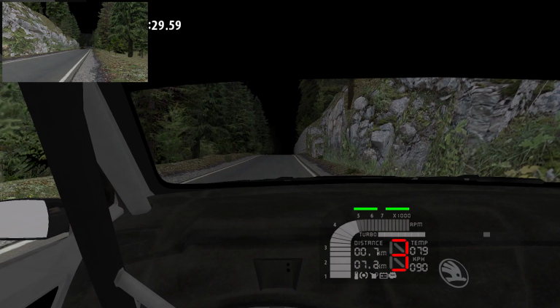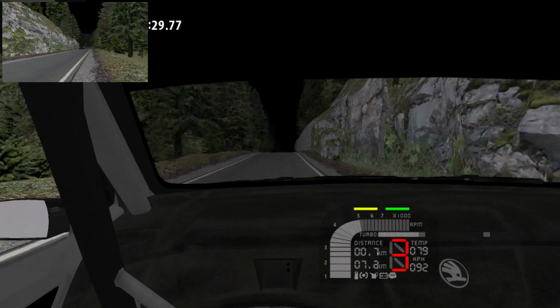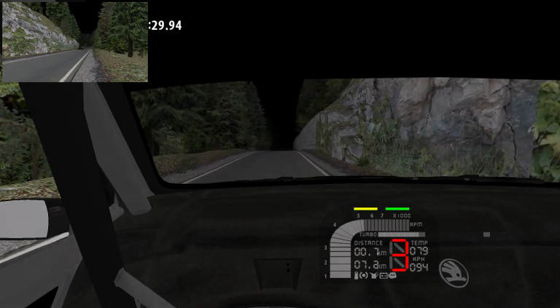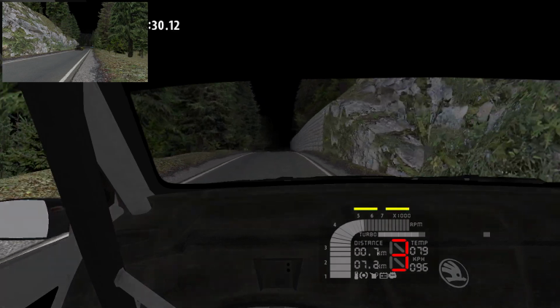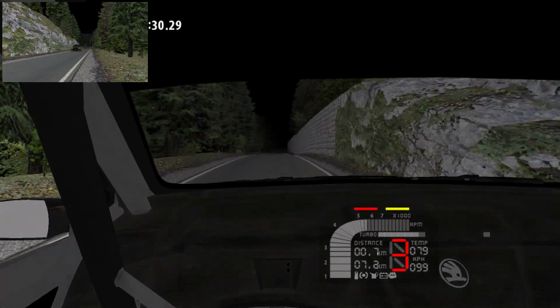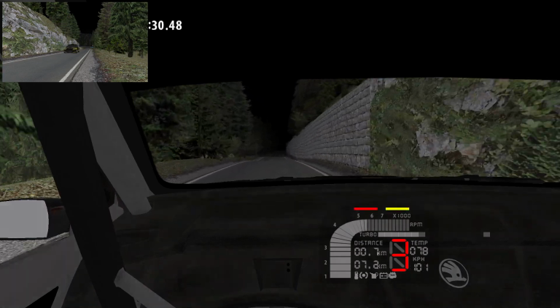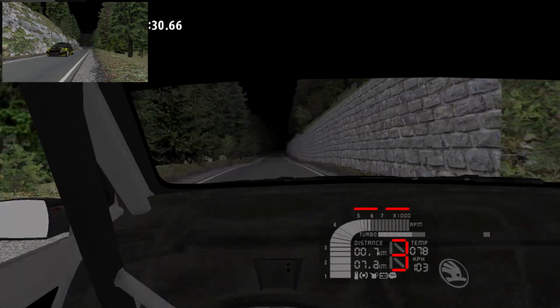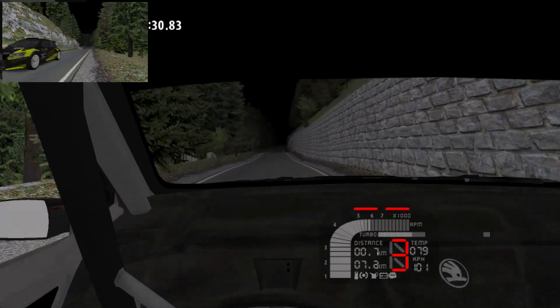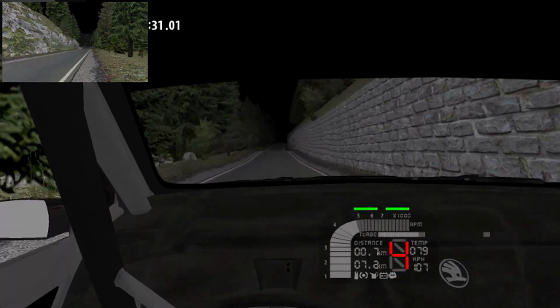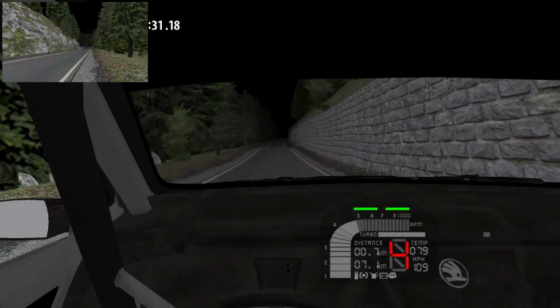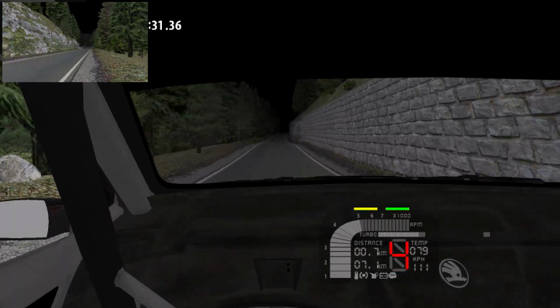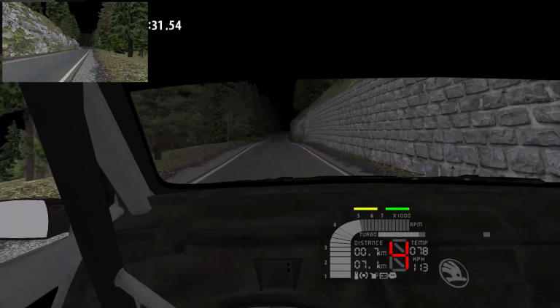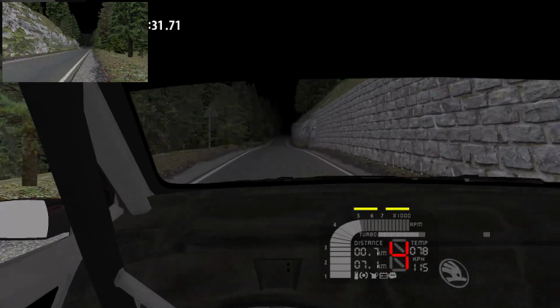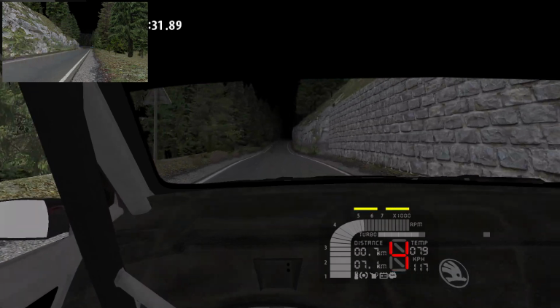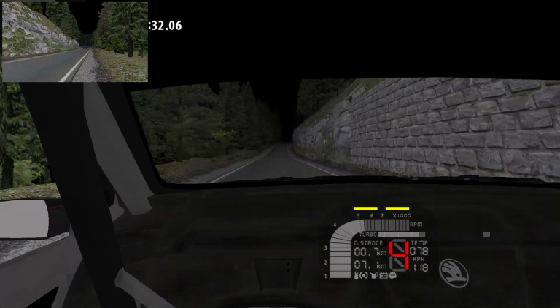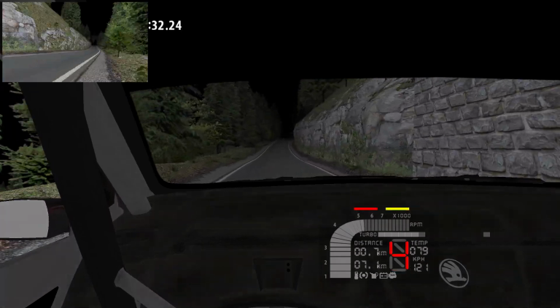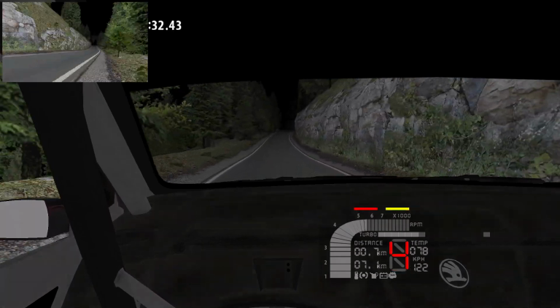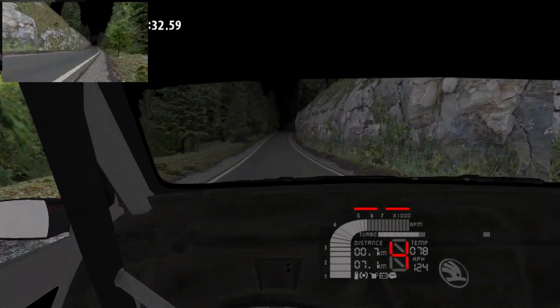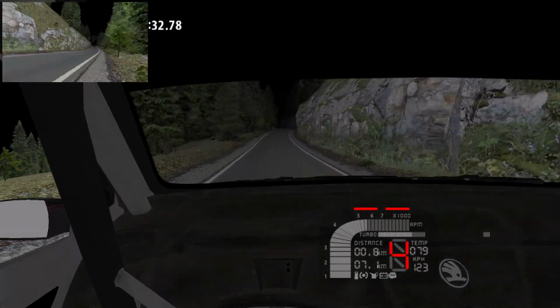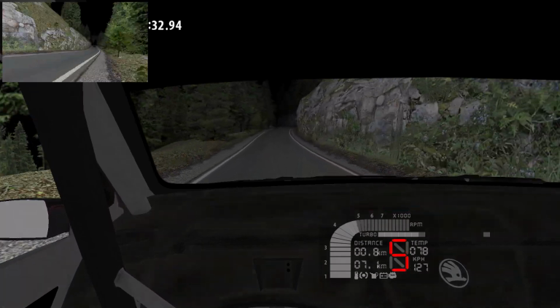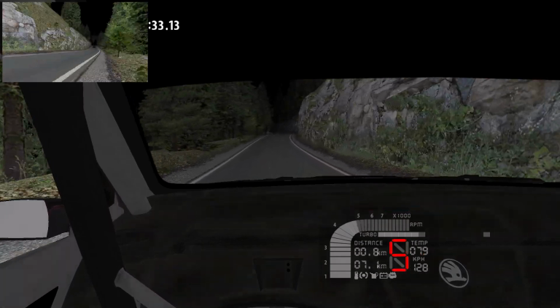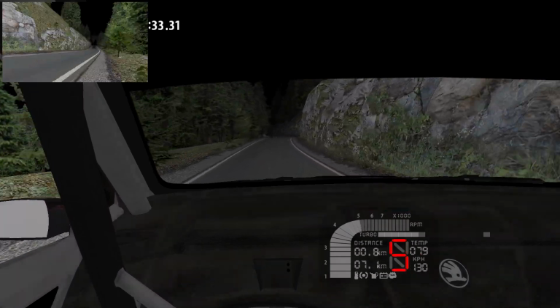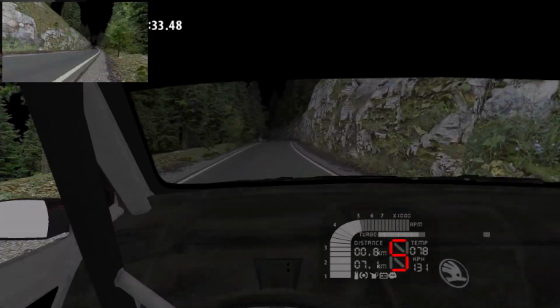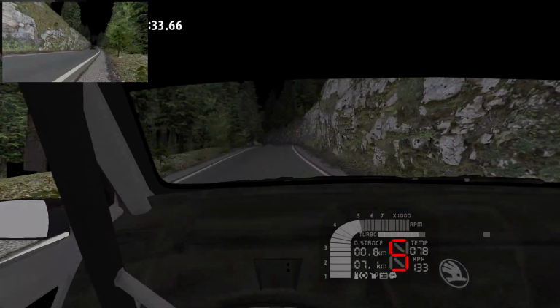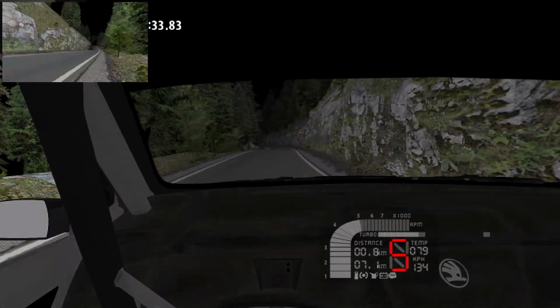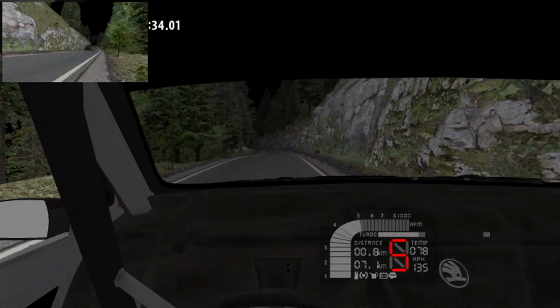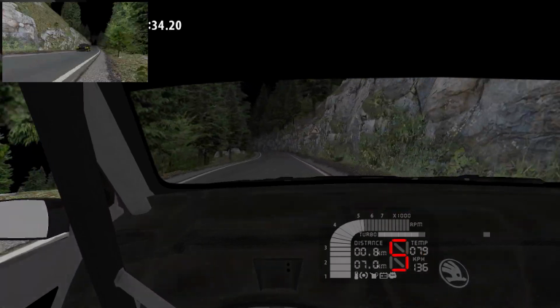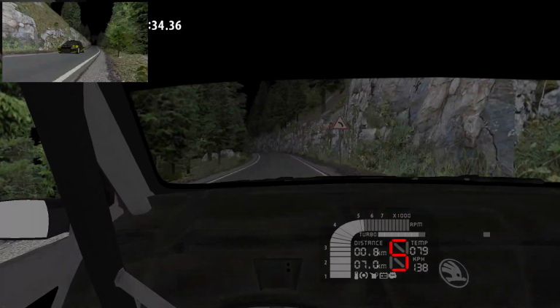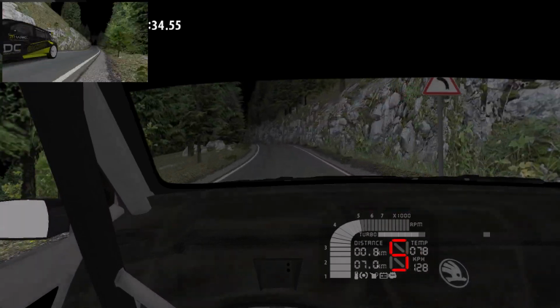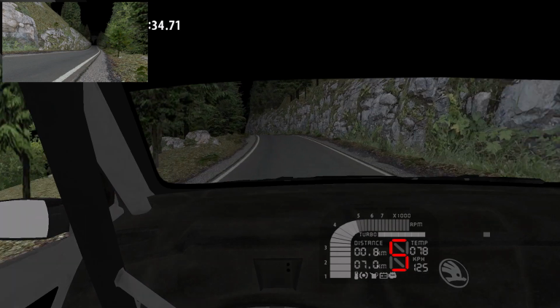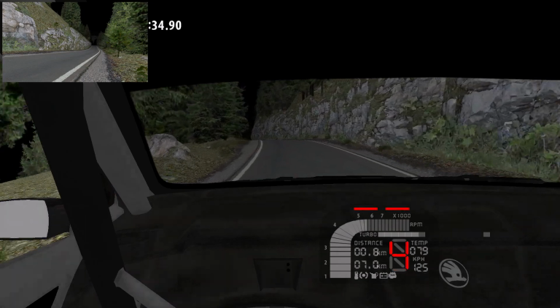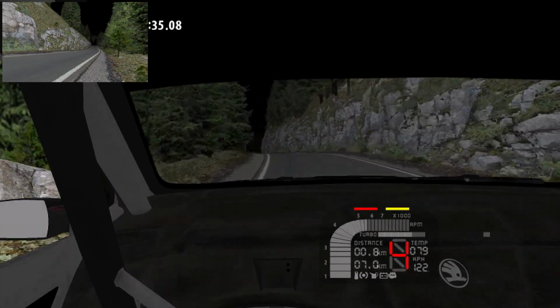6 right and over Crest, into 4 left, 3 right, 4 left, 70.